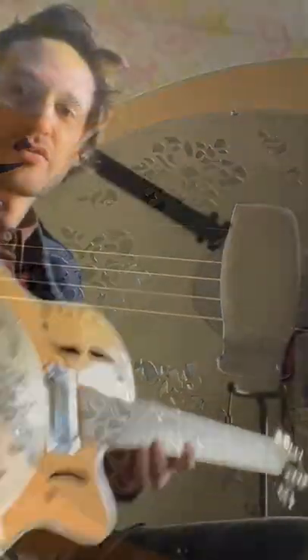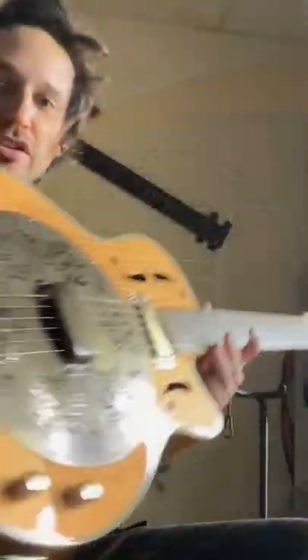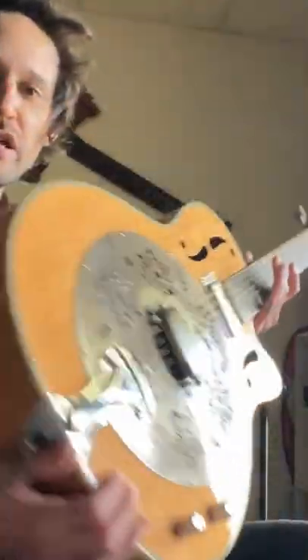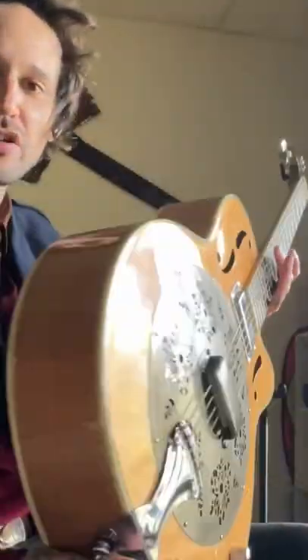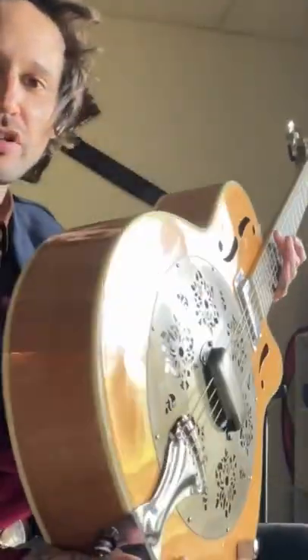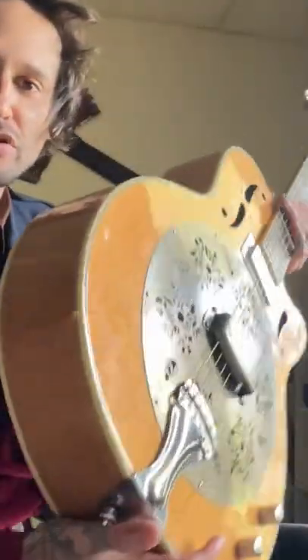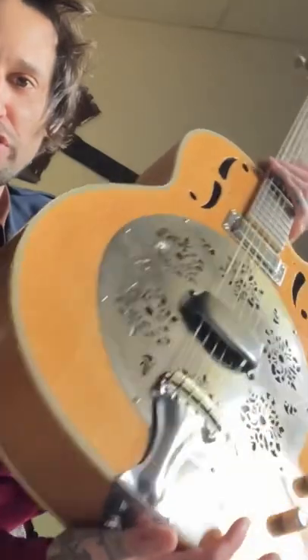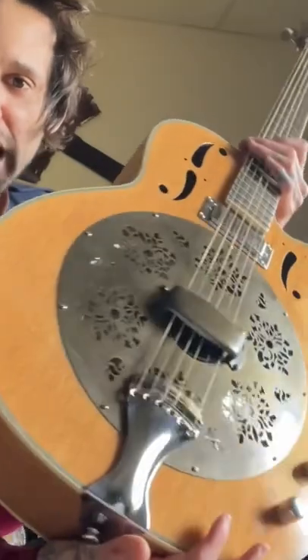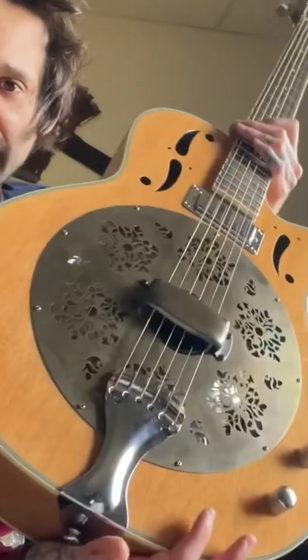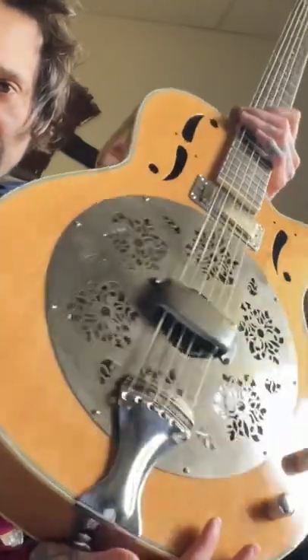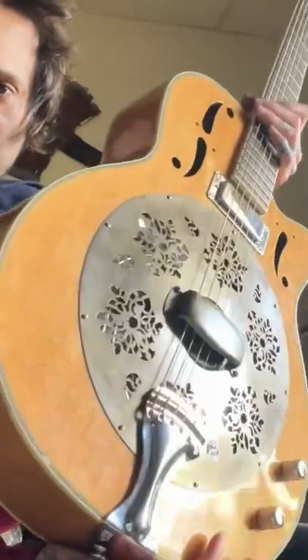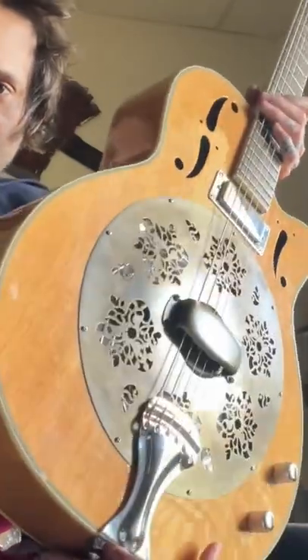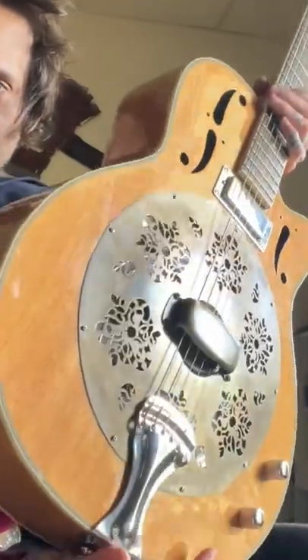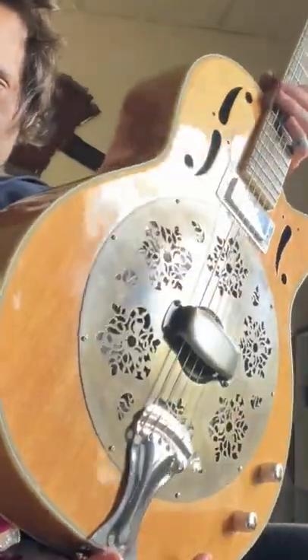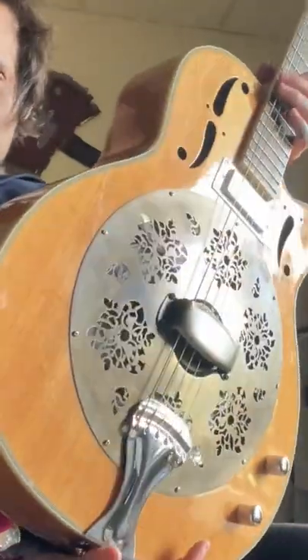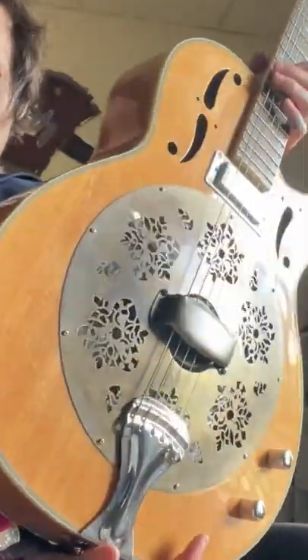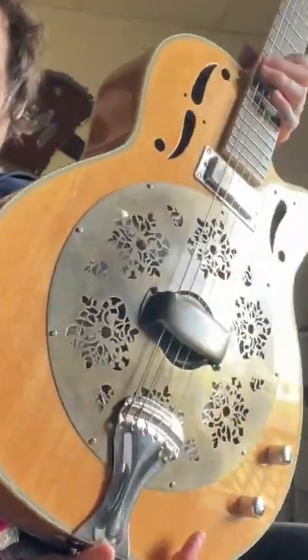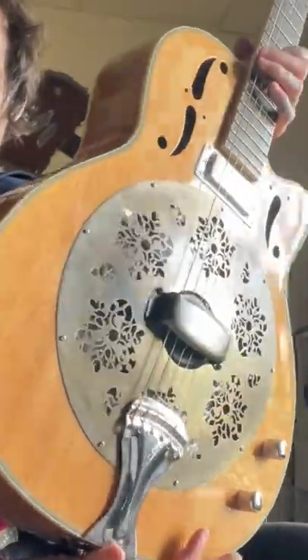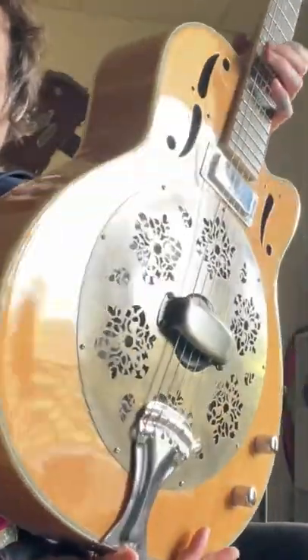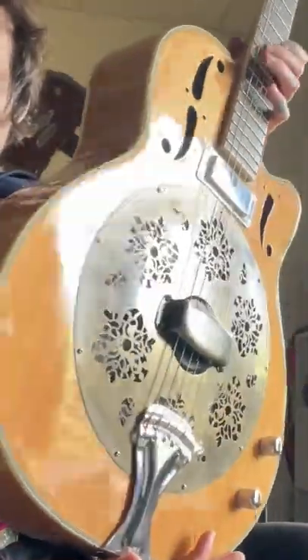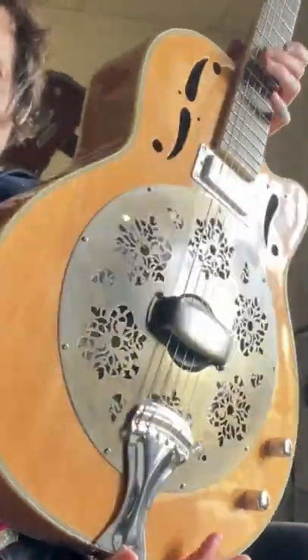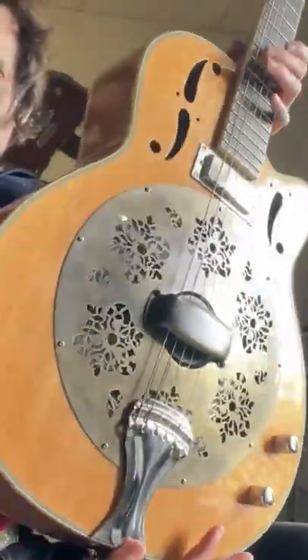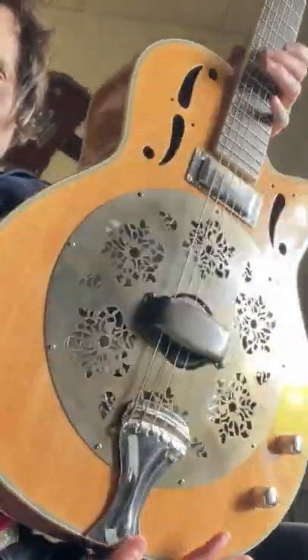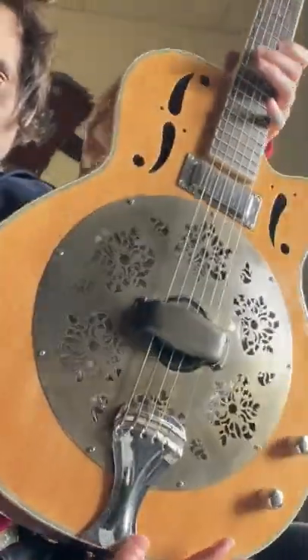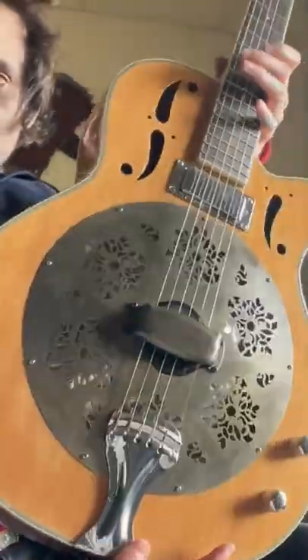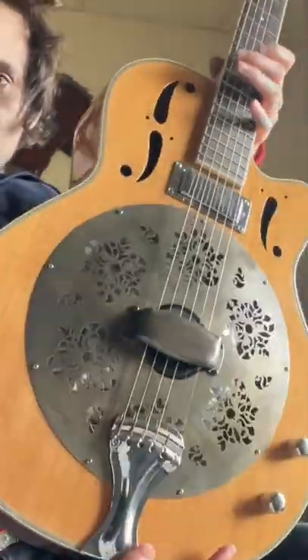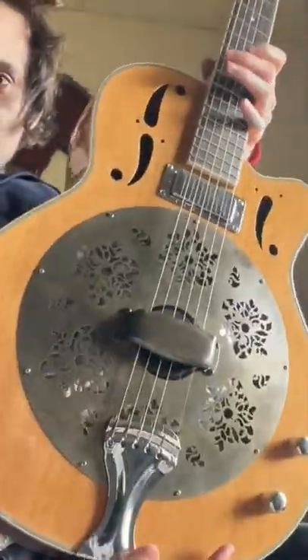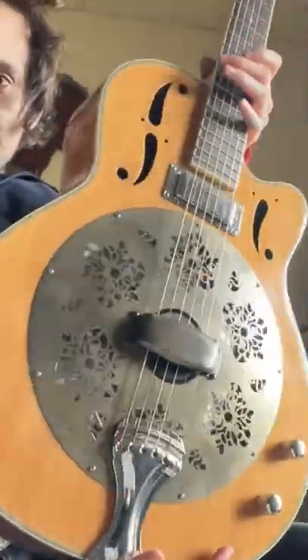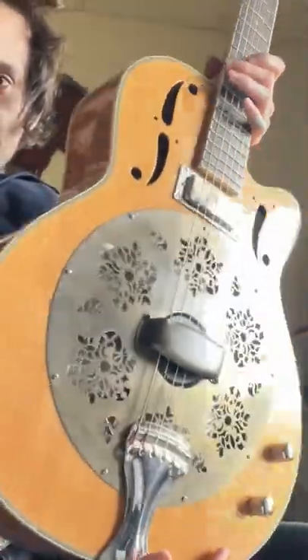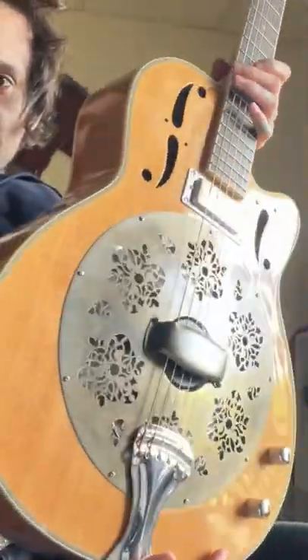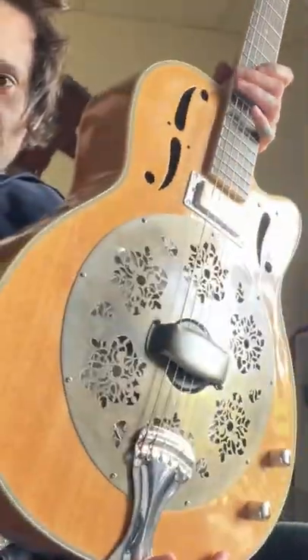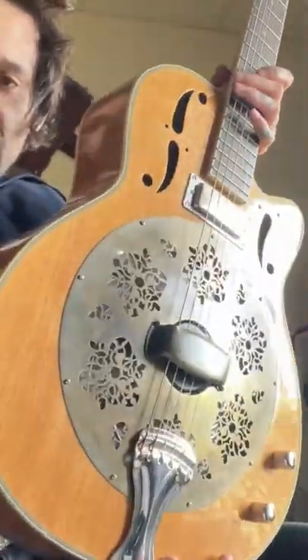Congratulations. You should be at this point right now. The cover plate is mounted. Everything is tuned. Everything is snug.